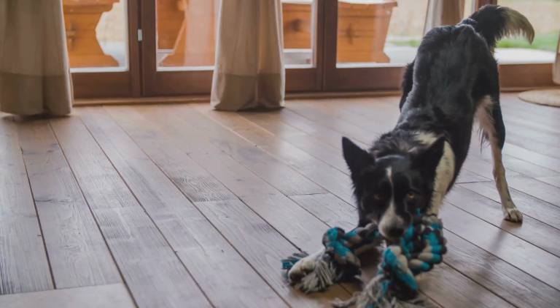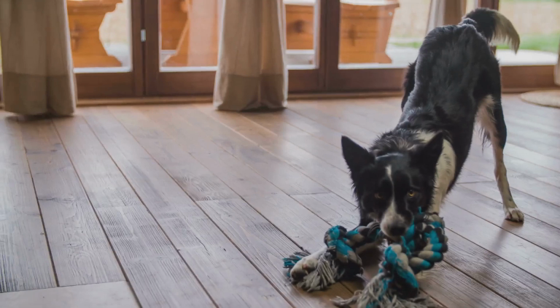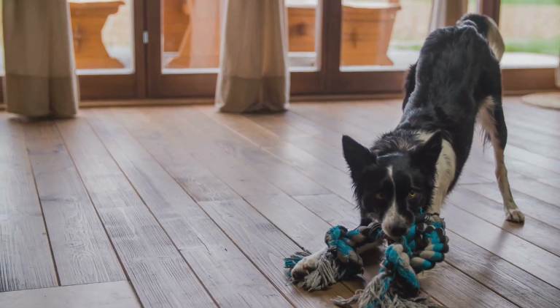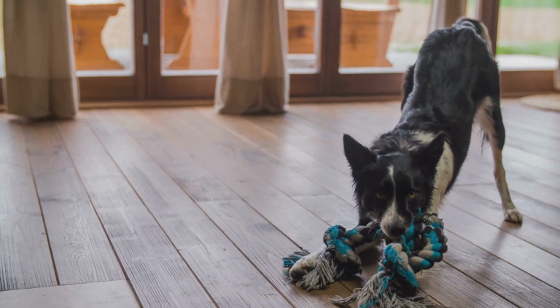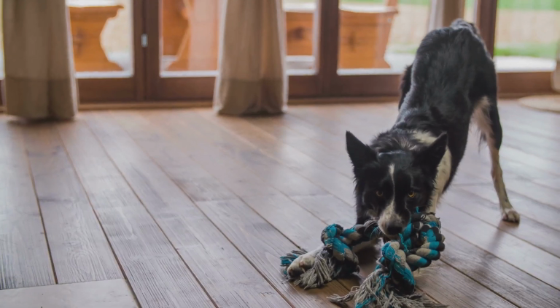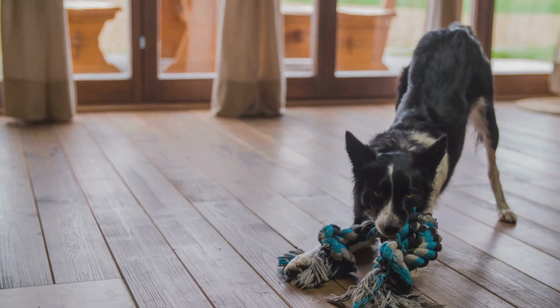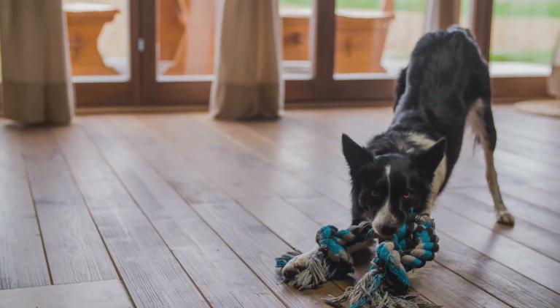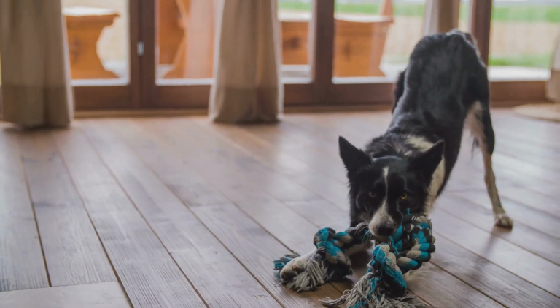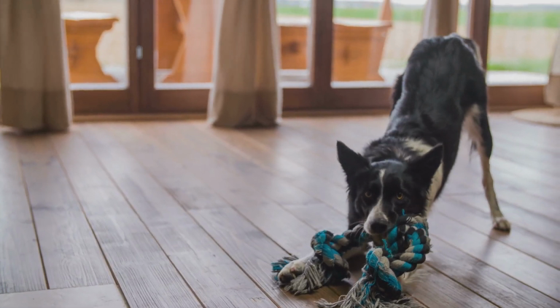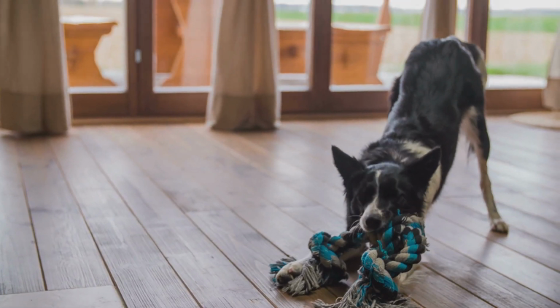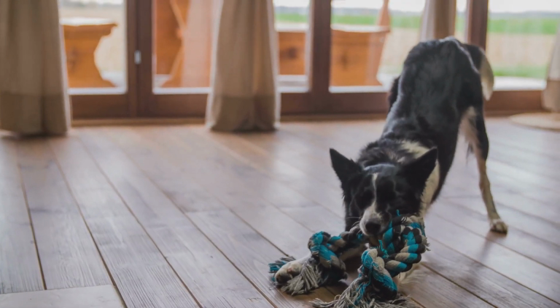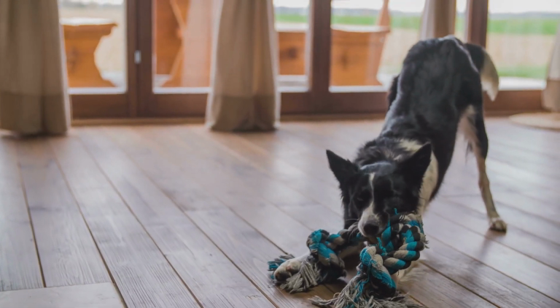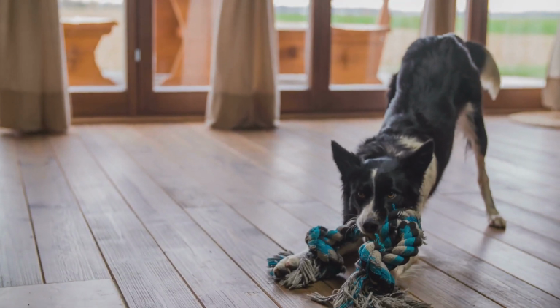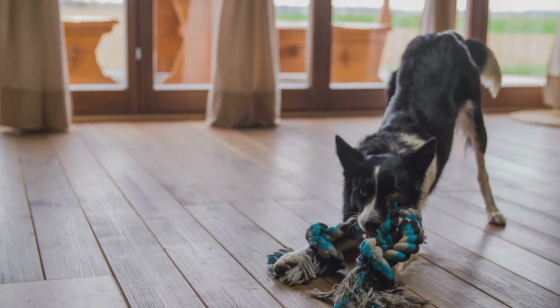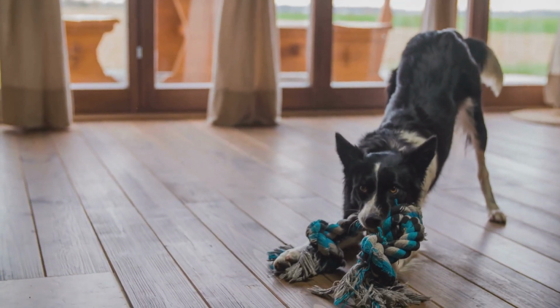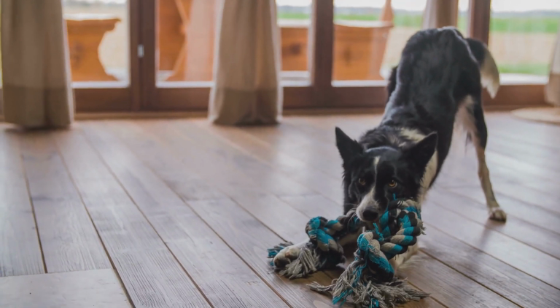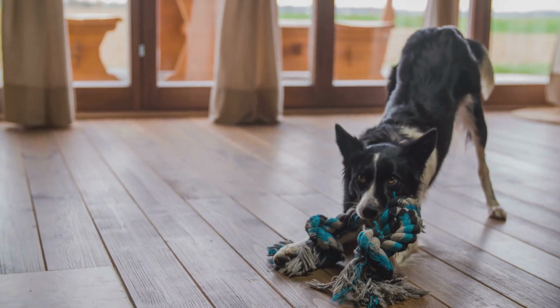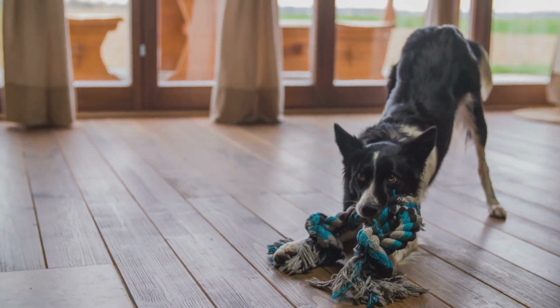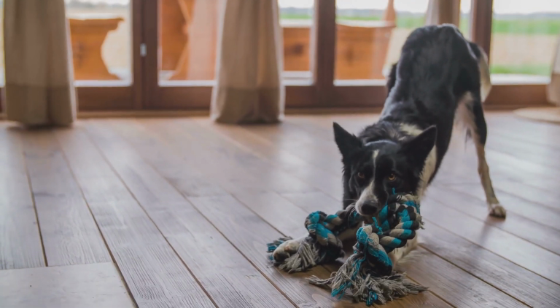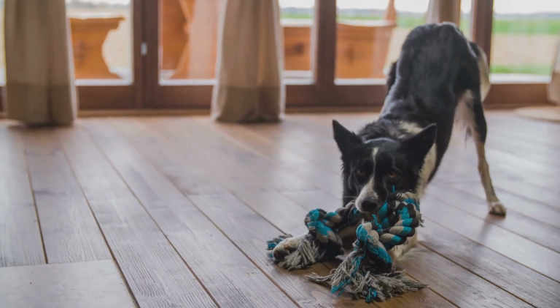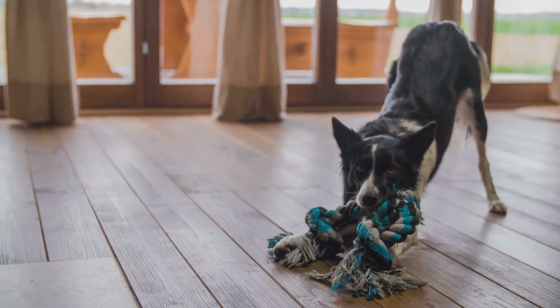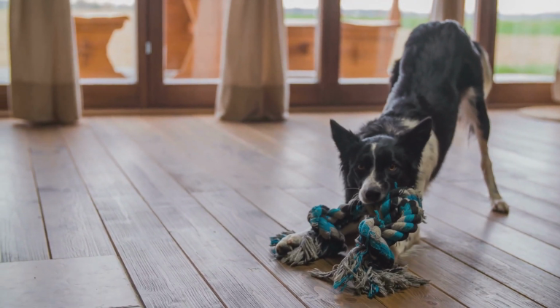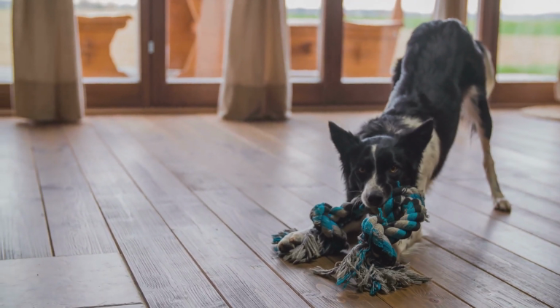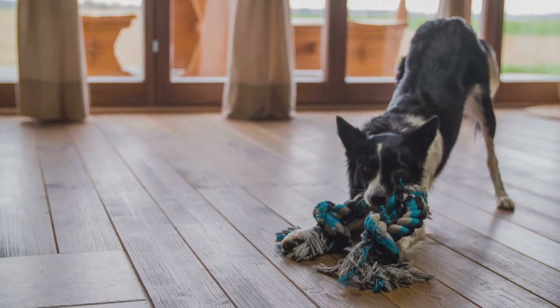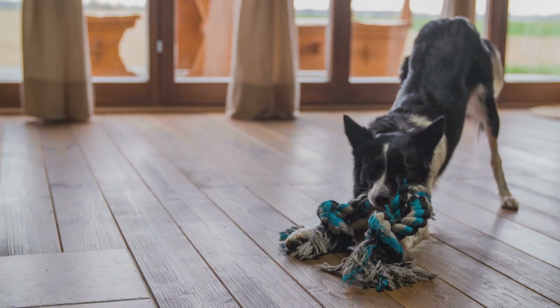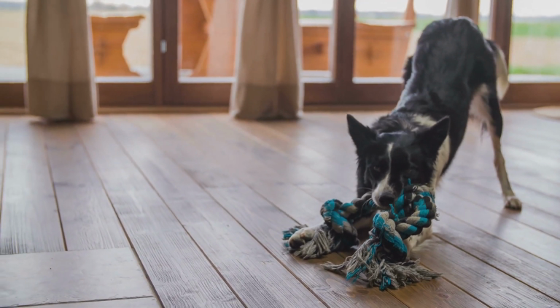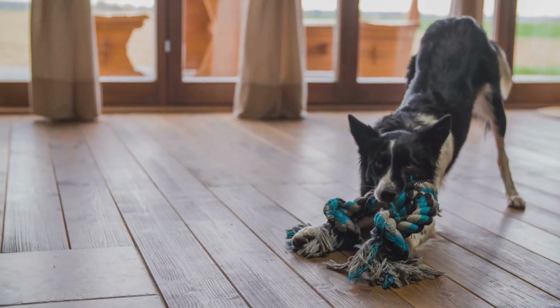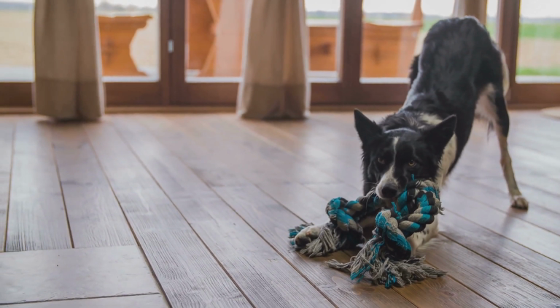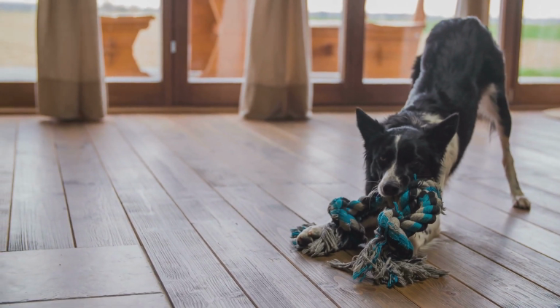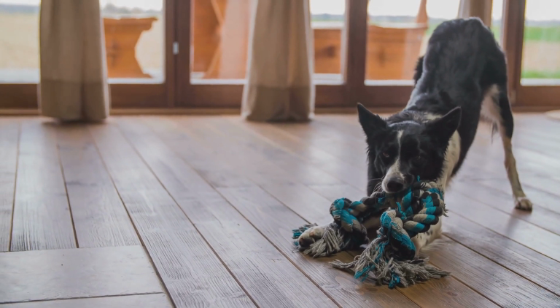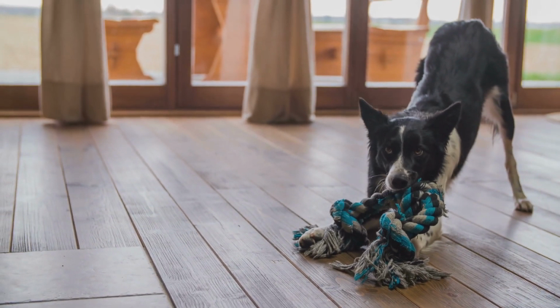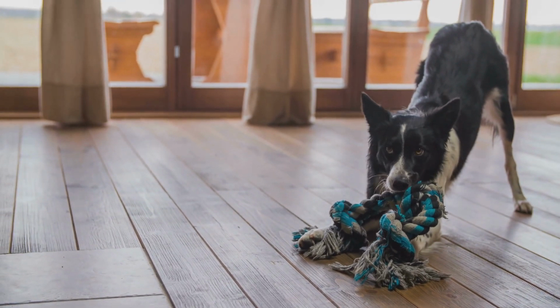Welcome to How to Get Your Dog to Stop Chewing Your Stuff. Provide plenty of chew toys and rotate them for interest.